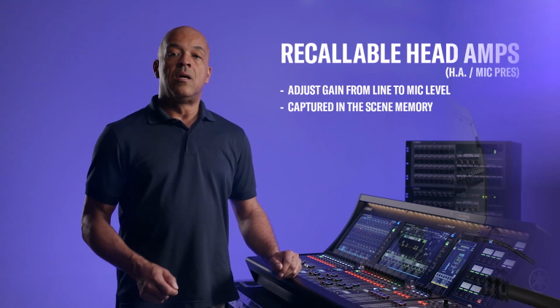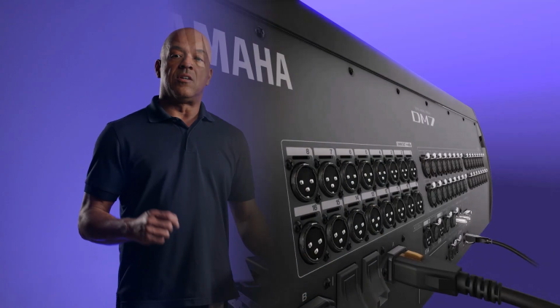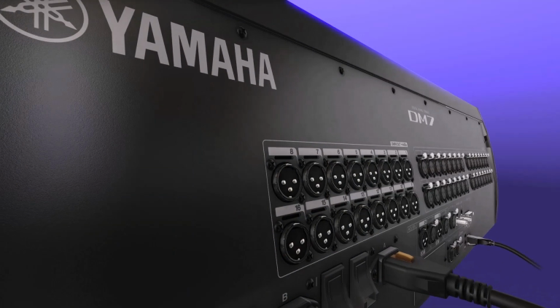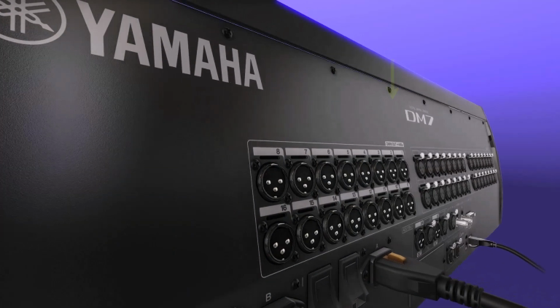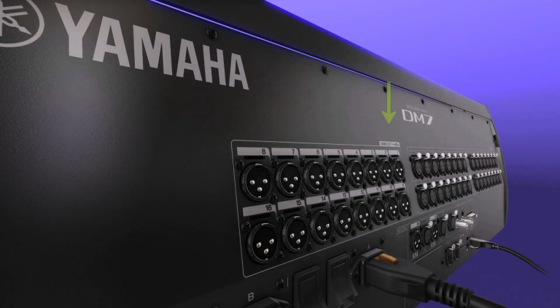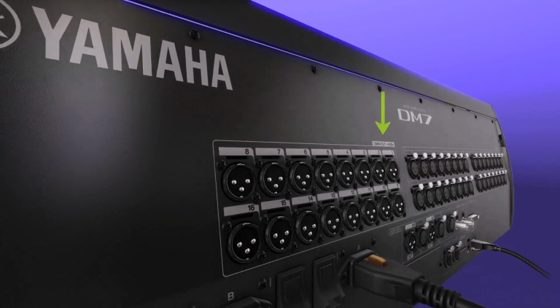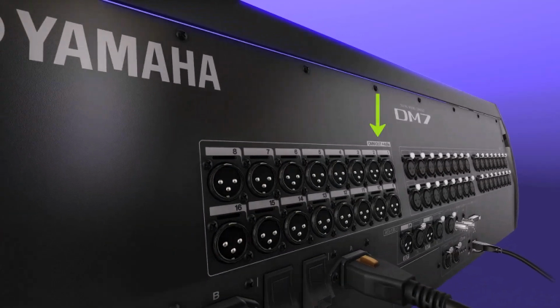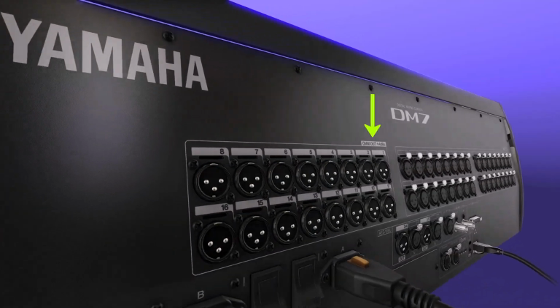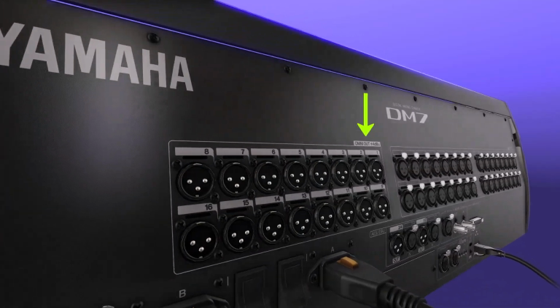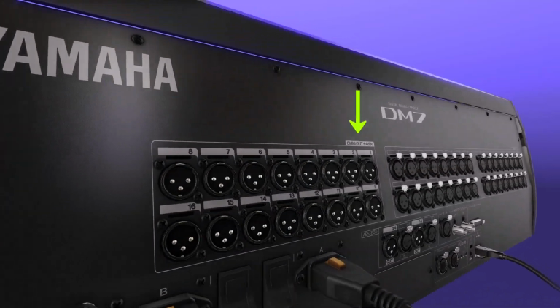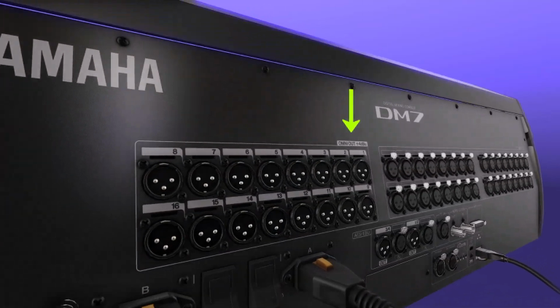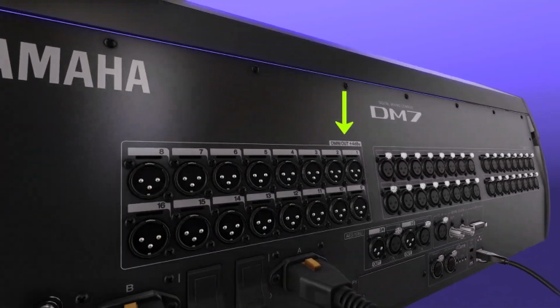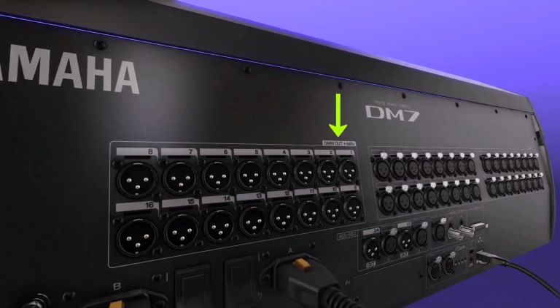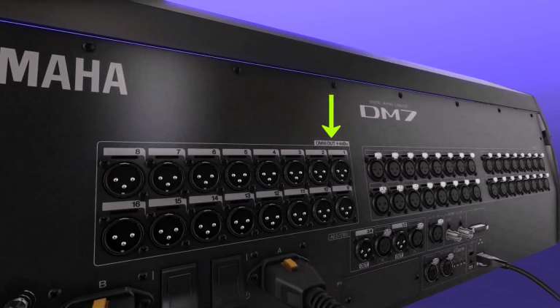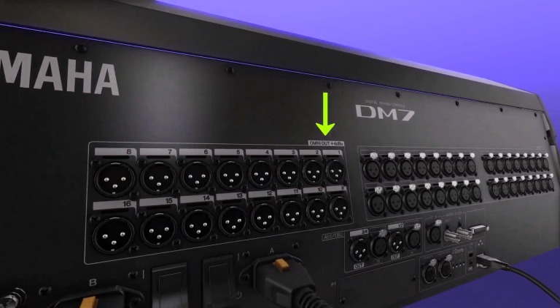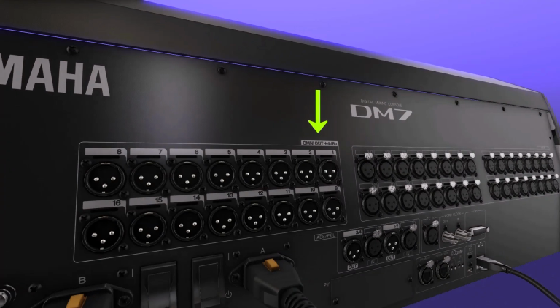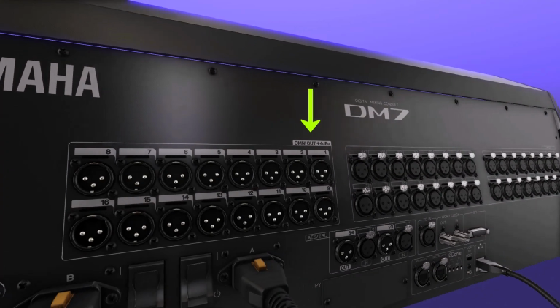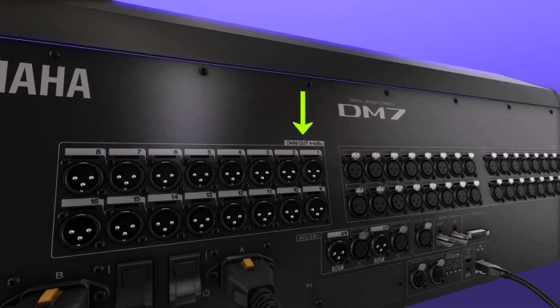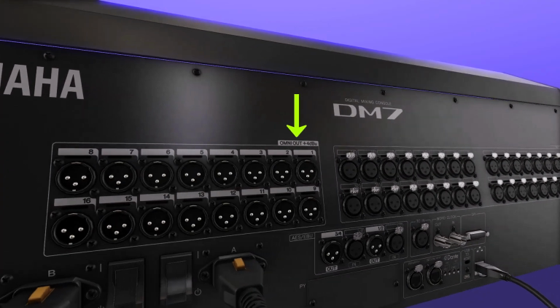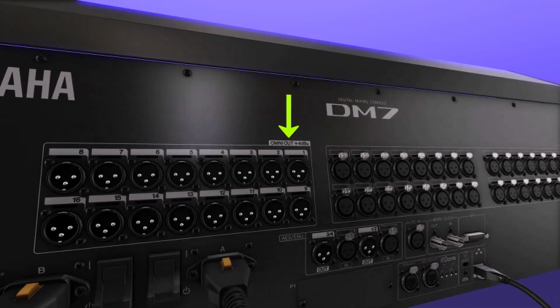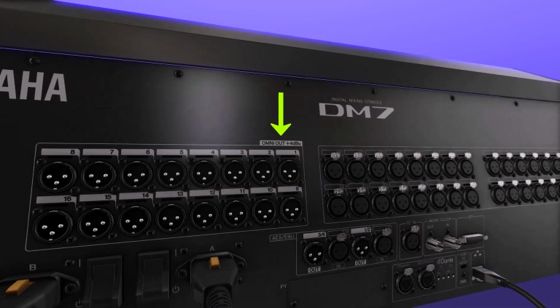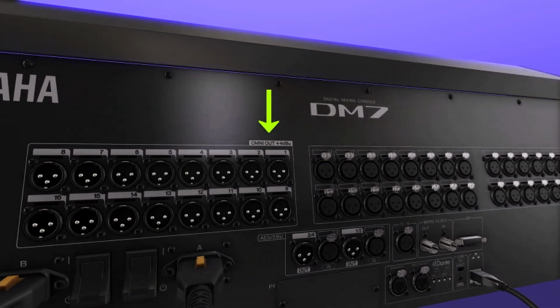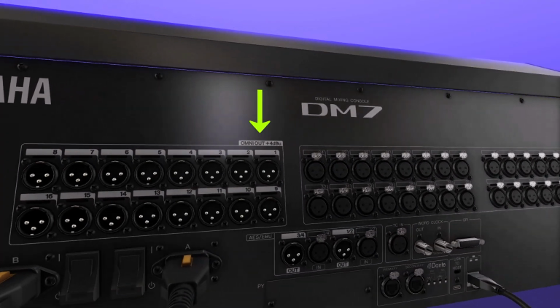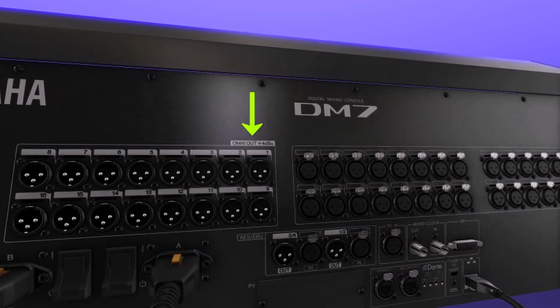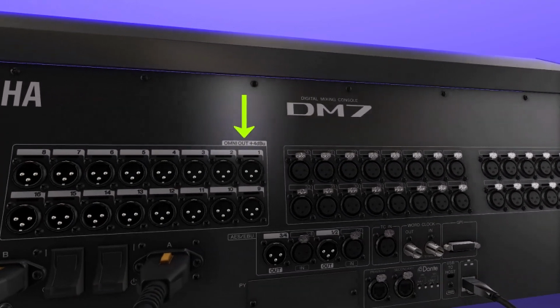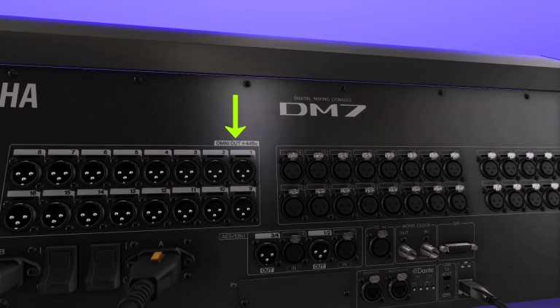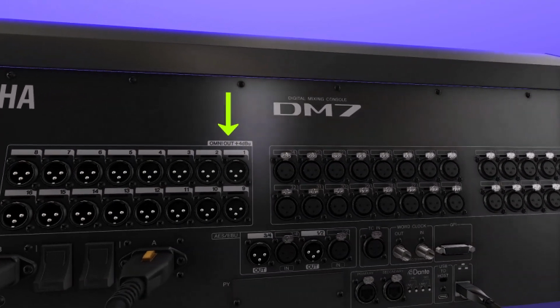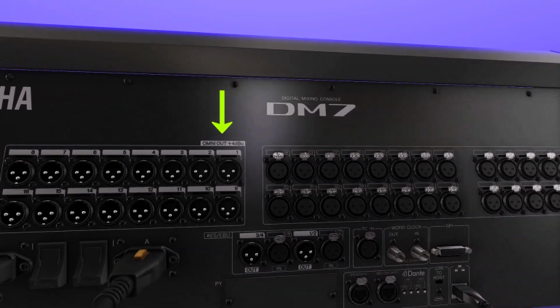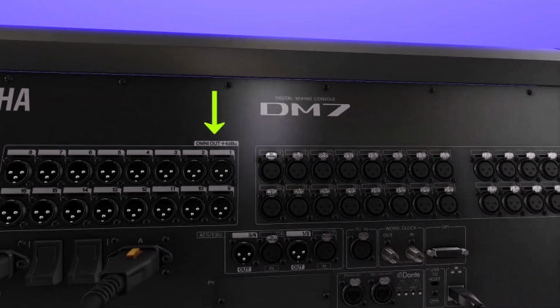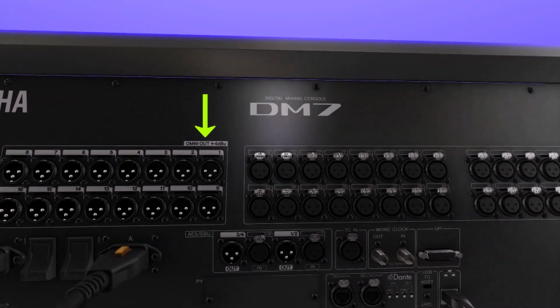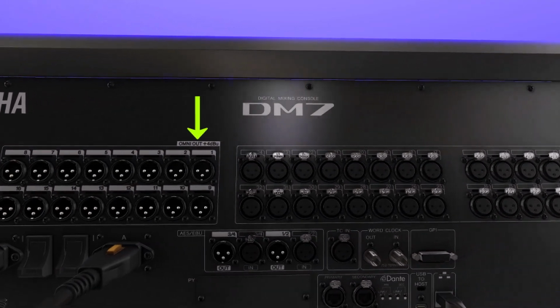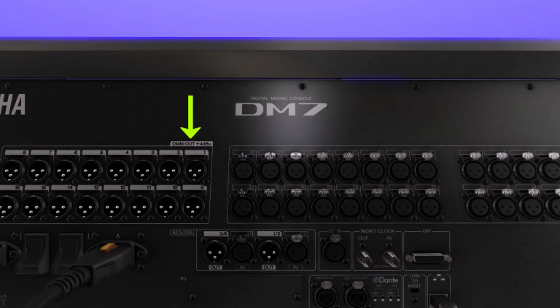There are 16 omni-outs — flexible ports that can be assigned to various sources like main outputs, direct outs, or mixed sends.